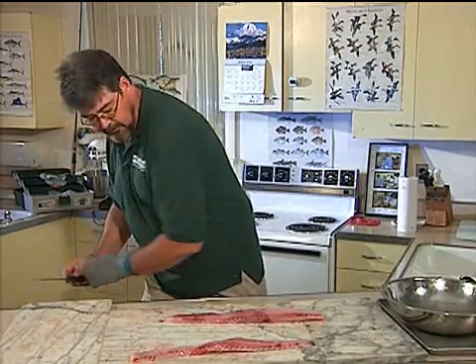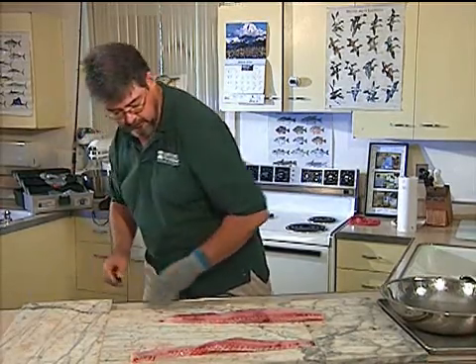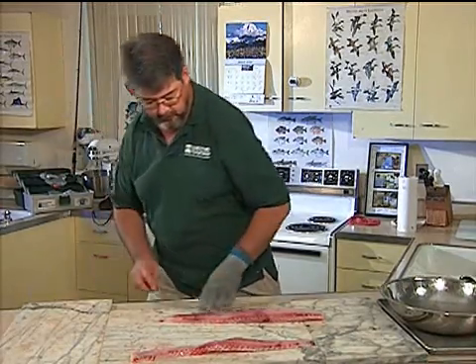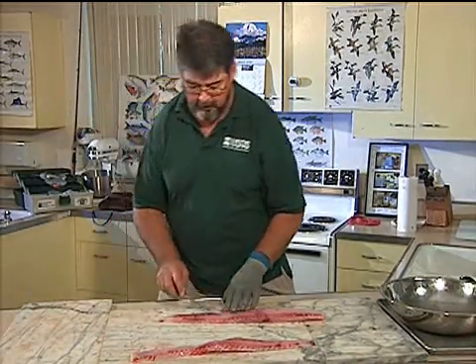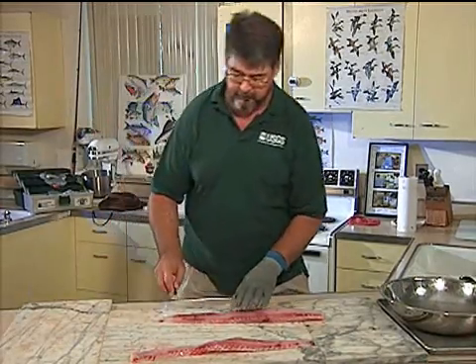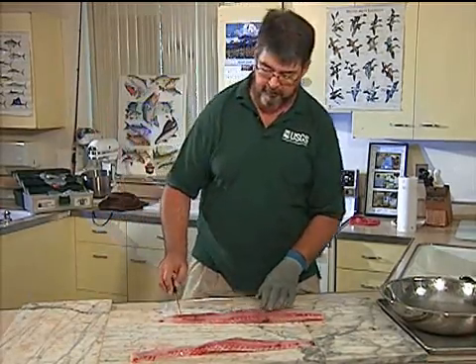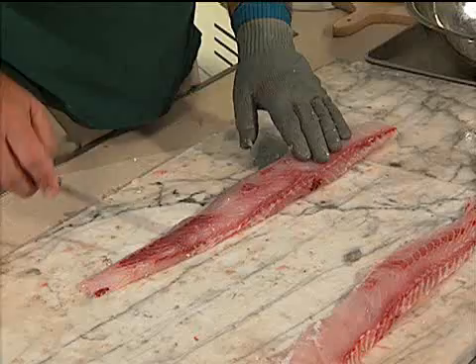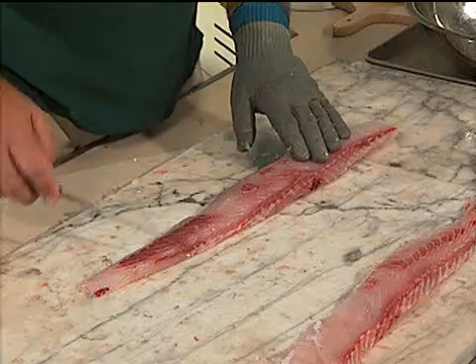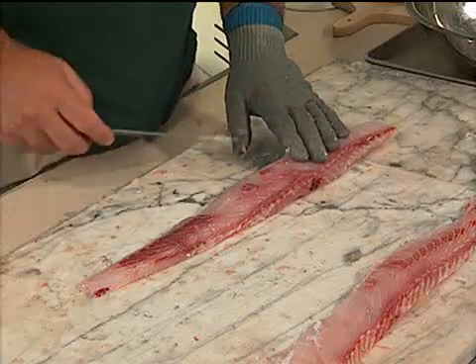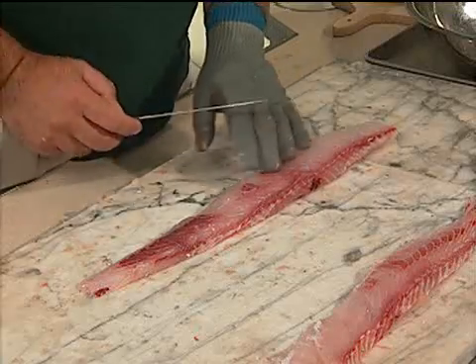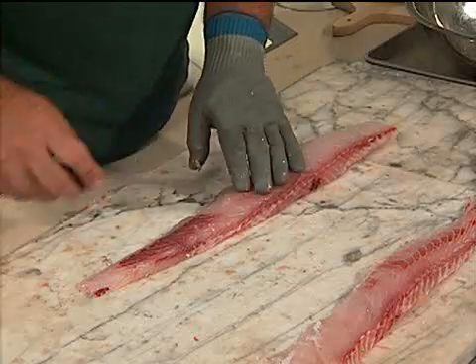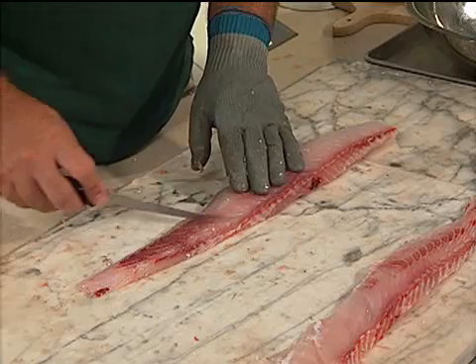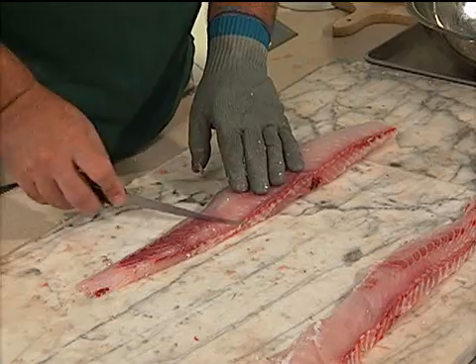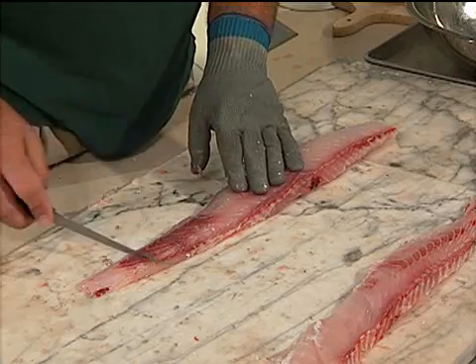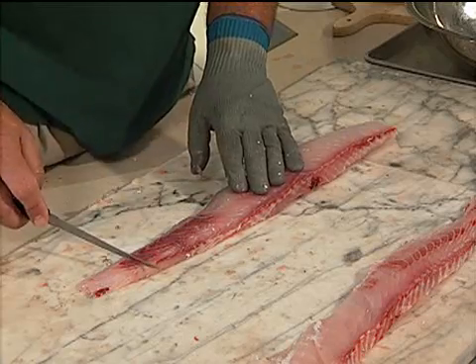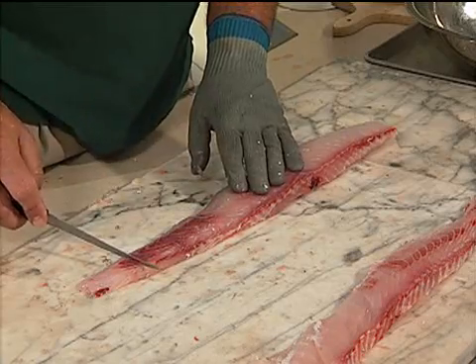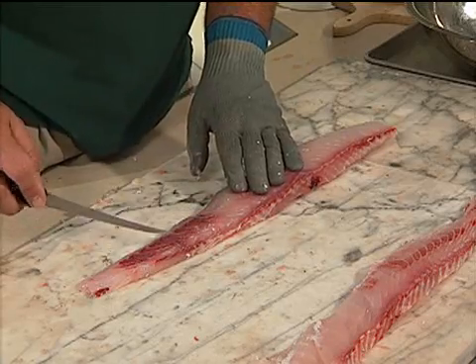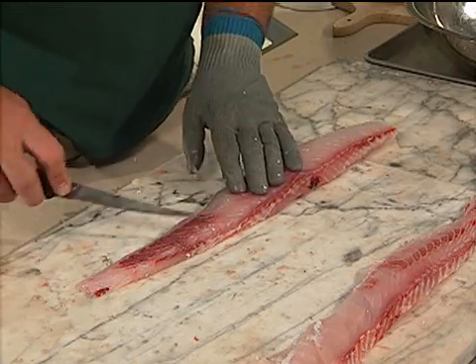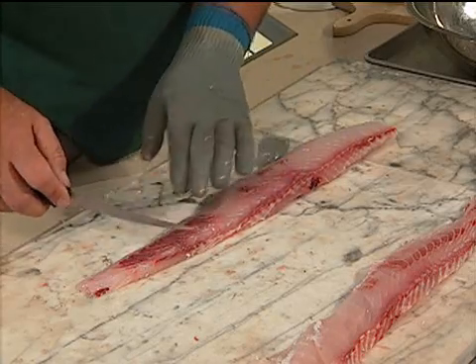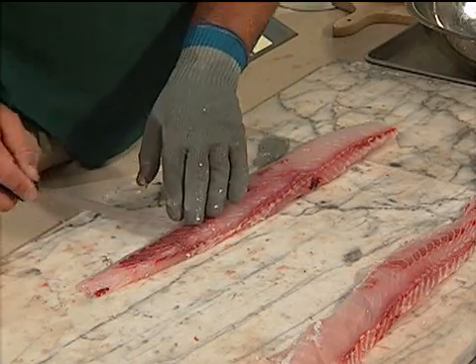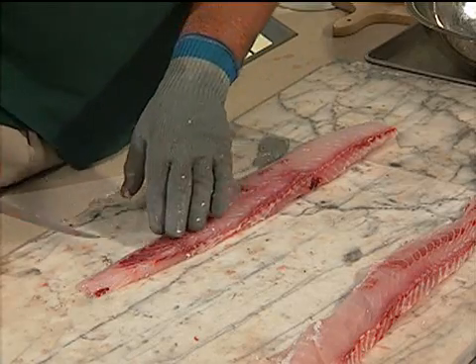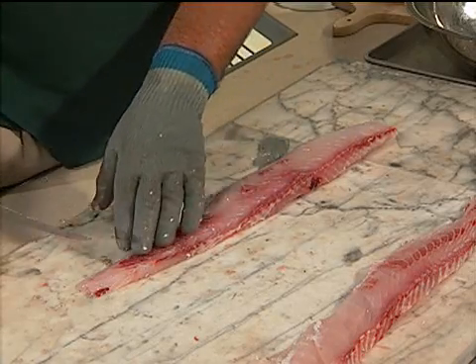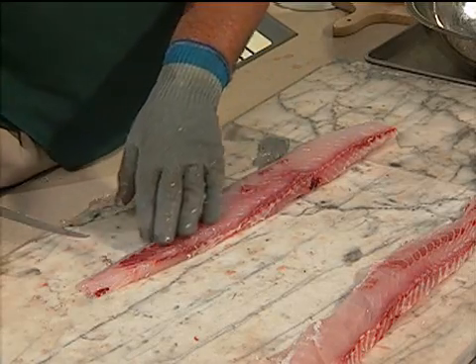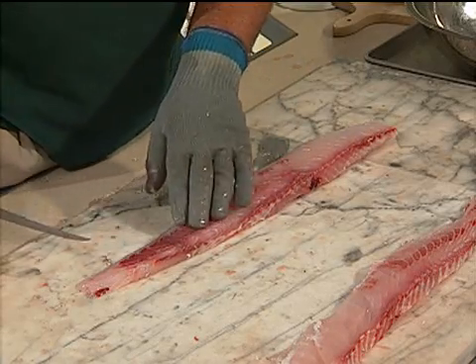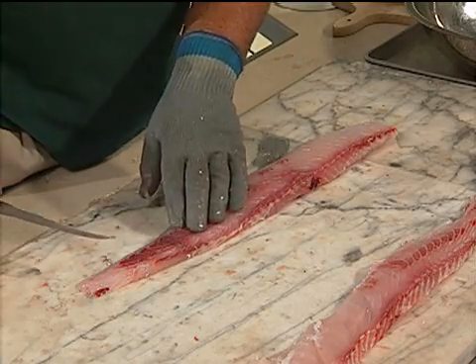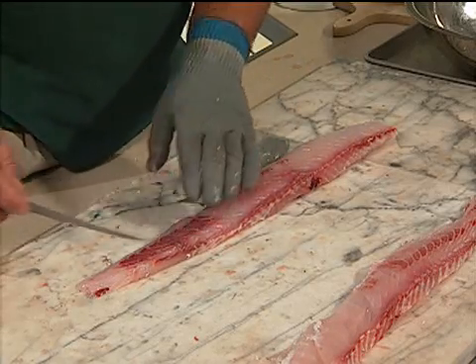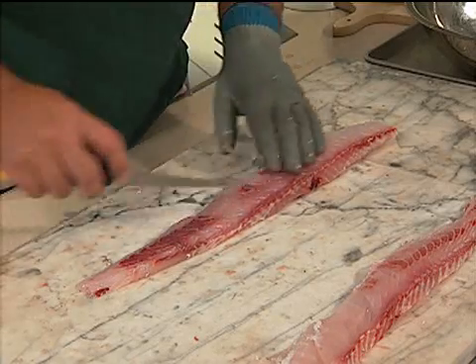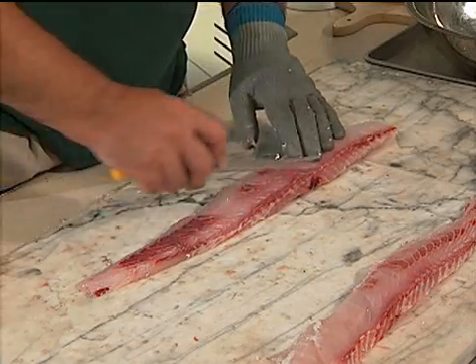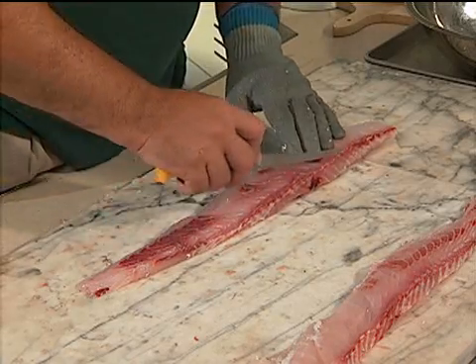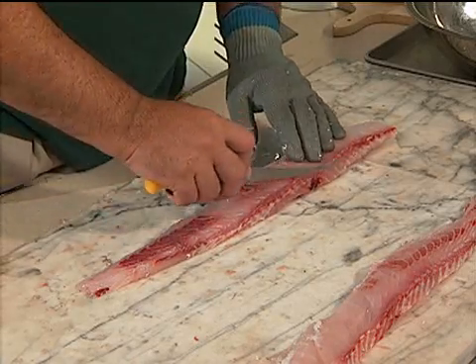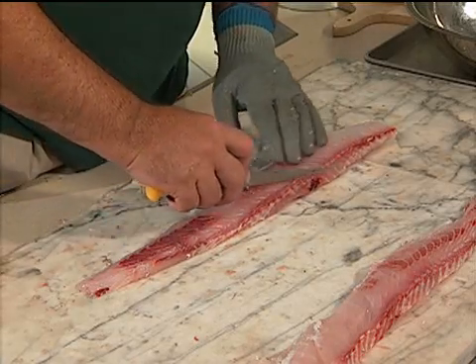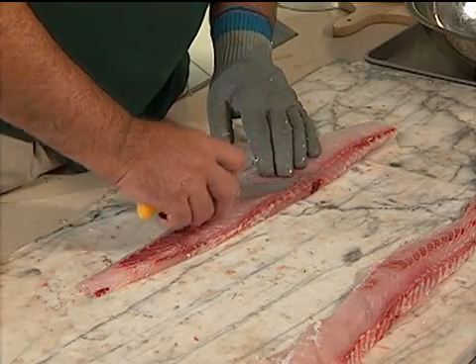It doesn't really matter if you leave a little red meat back by the tail, because the bones are going to be right there and we're going to remove those anyway.